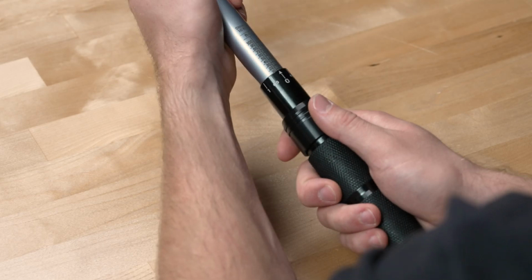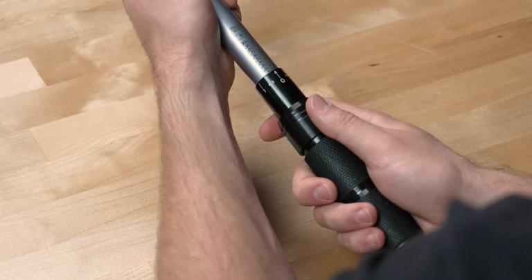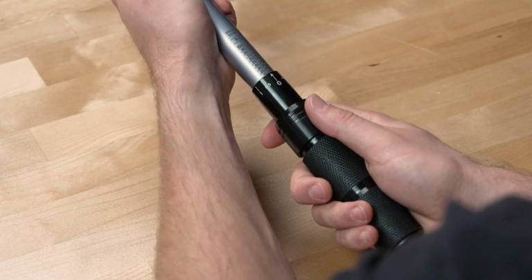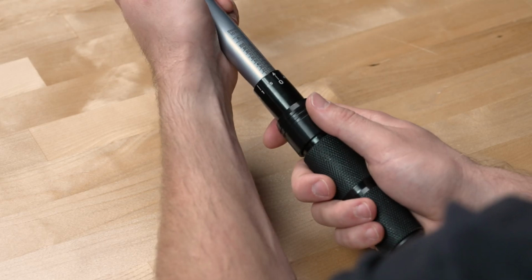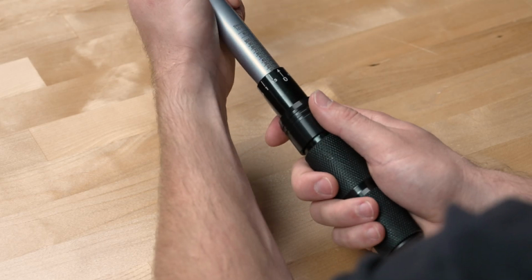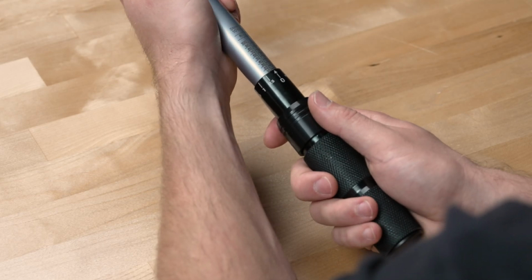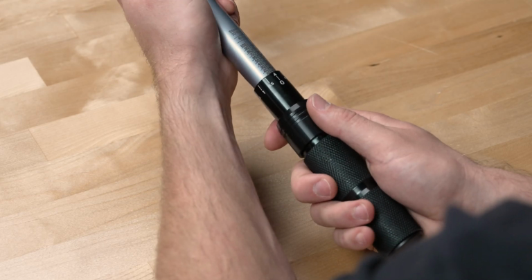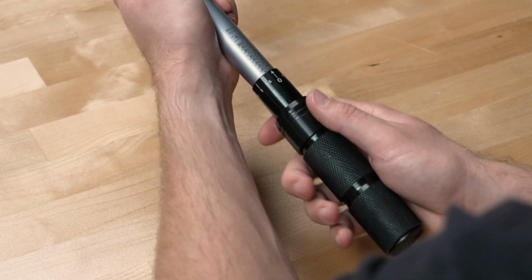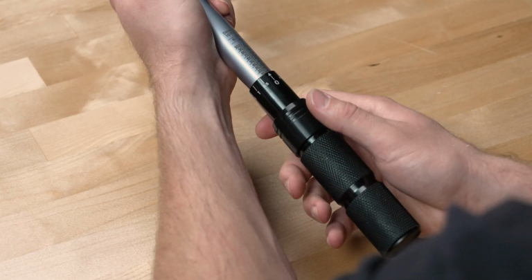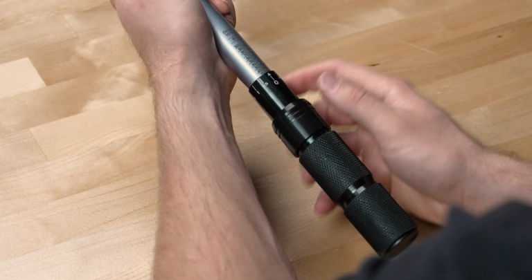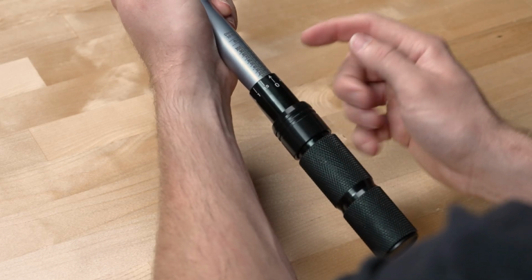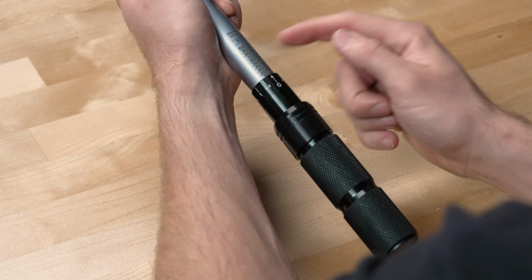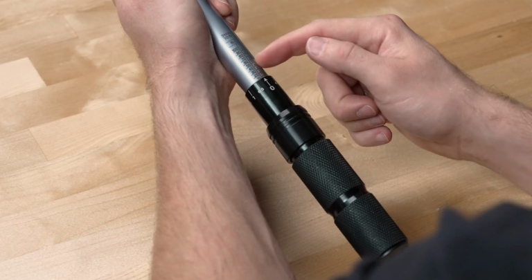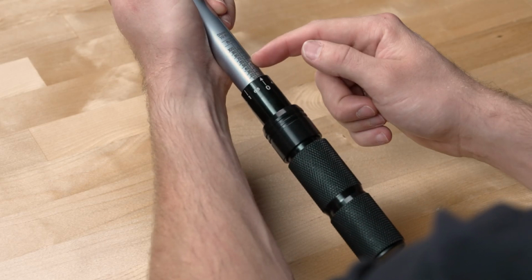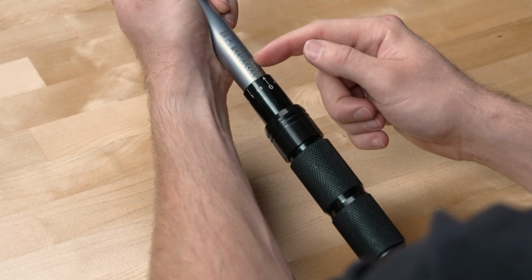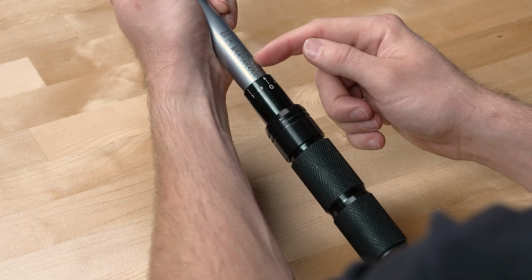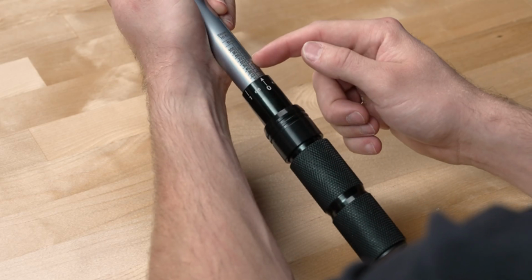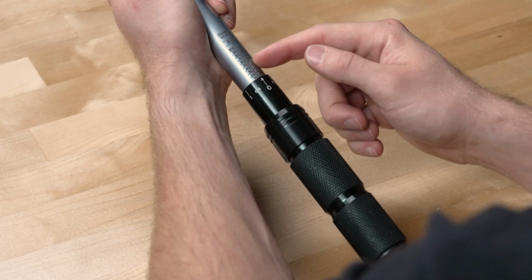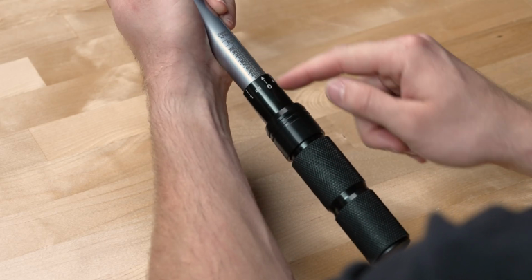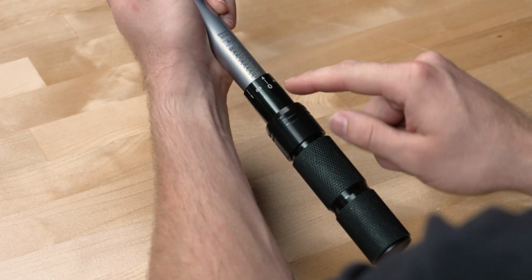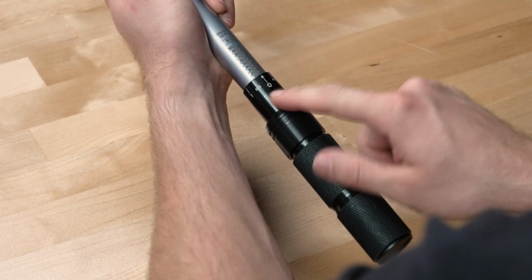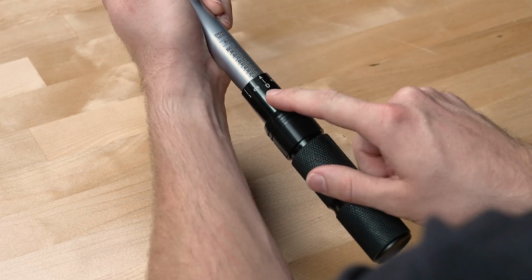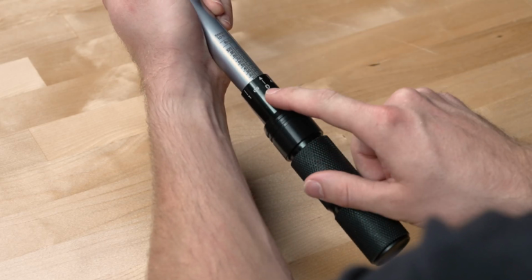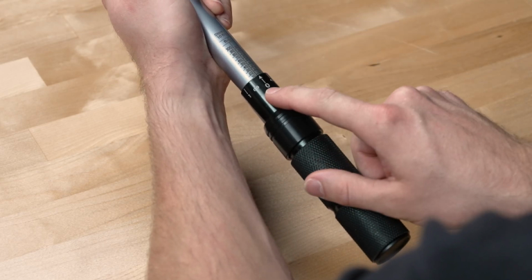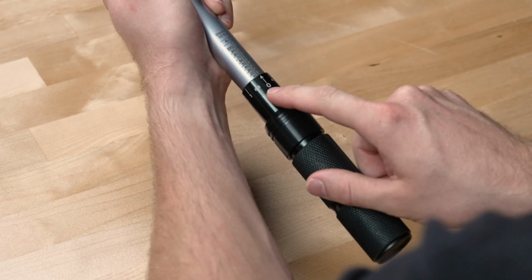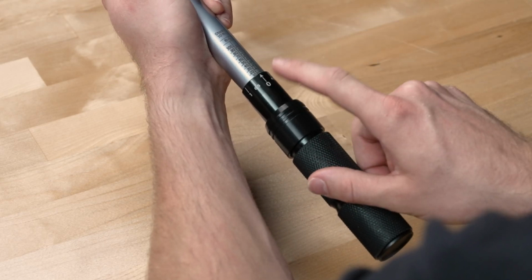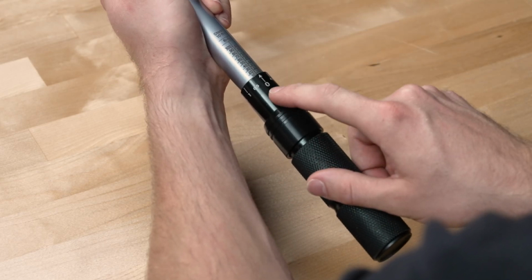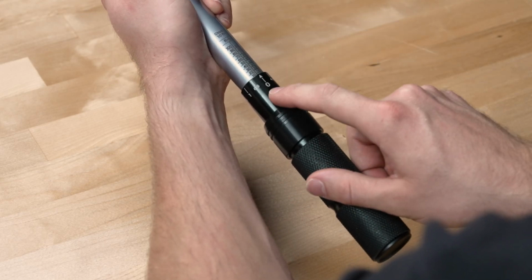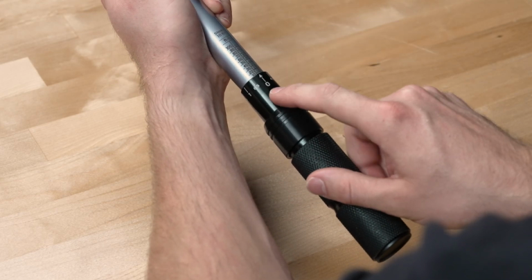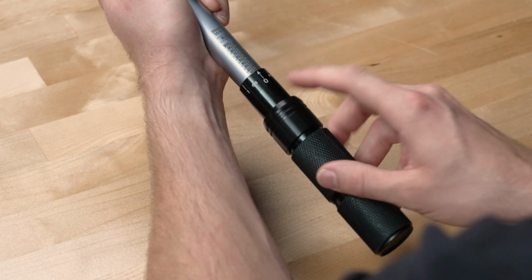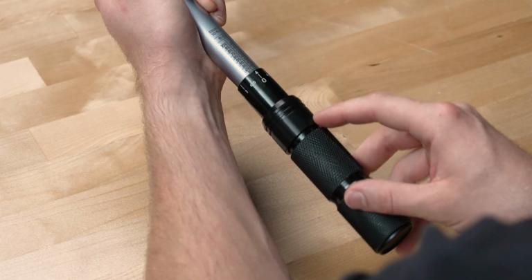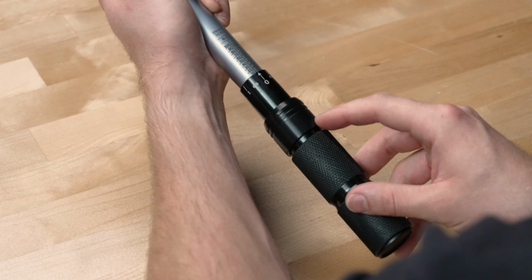You'll notice the main scale here is on the handle body, and the micrometer scale is on the knurled handle.